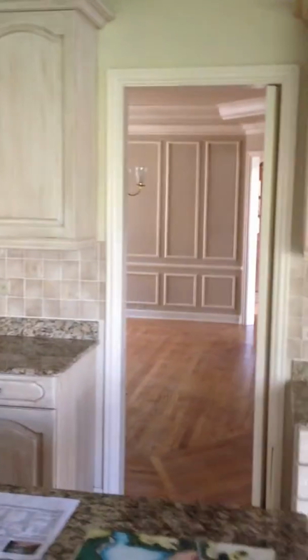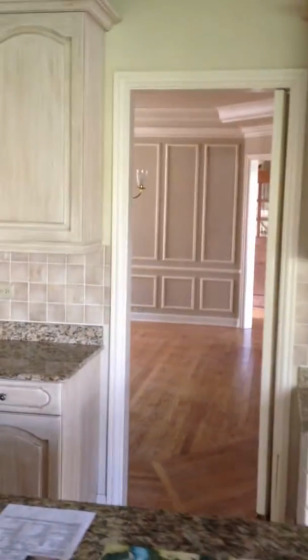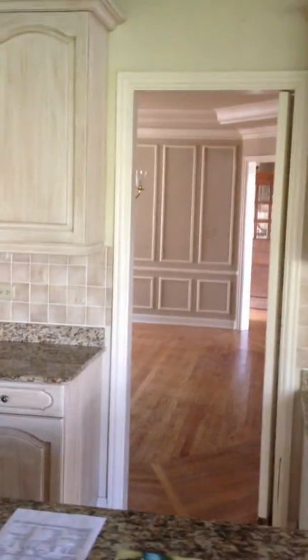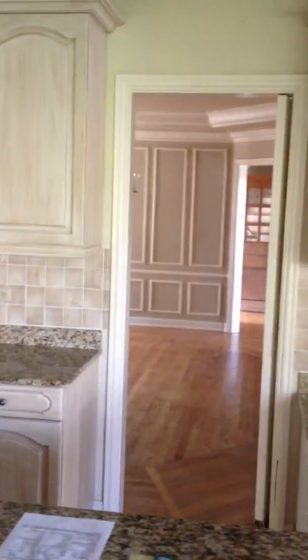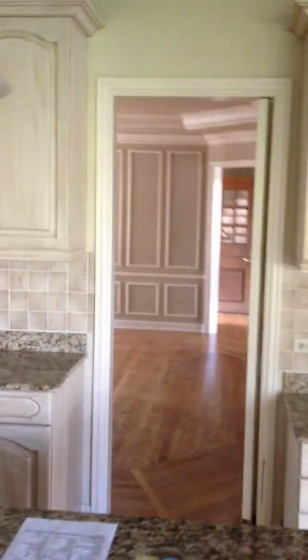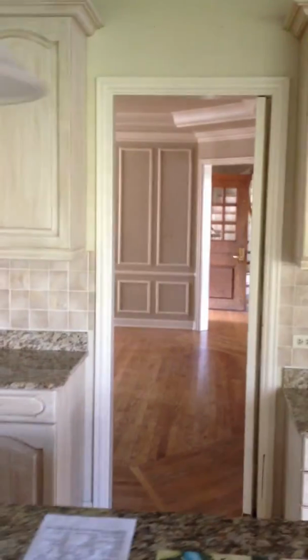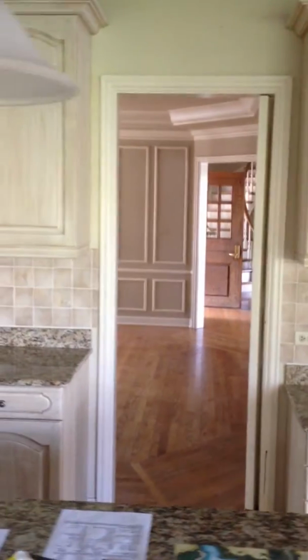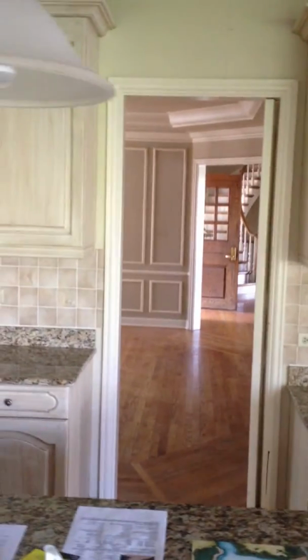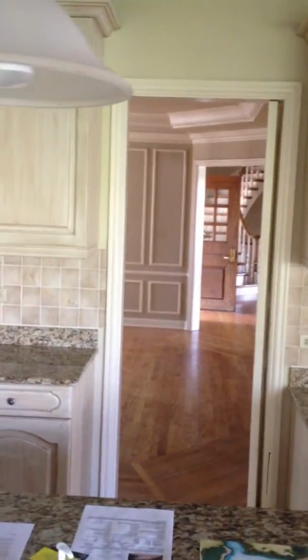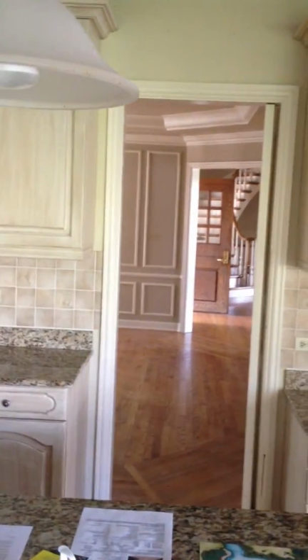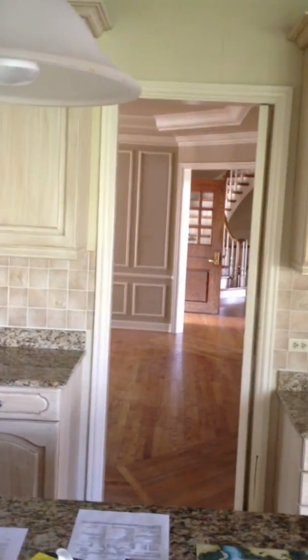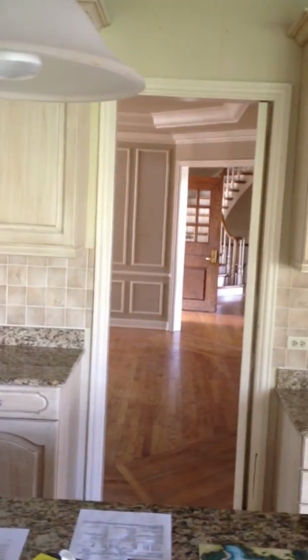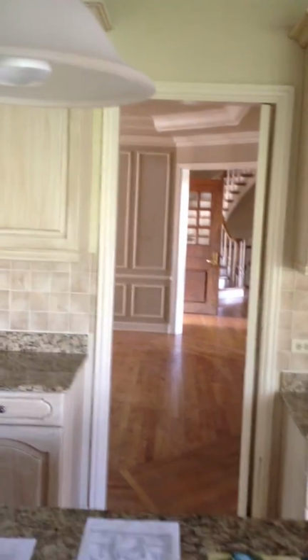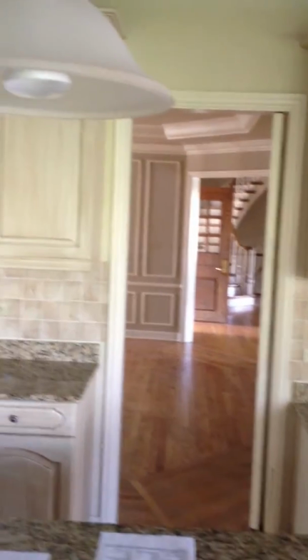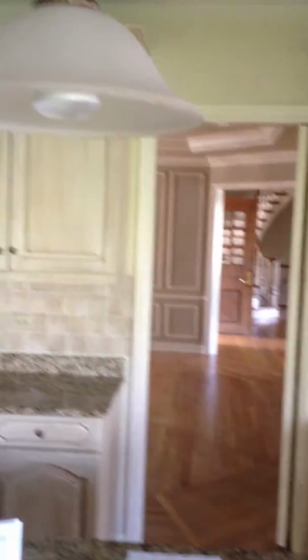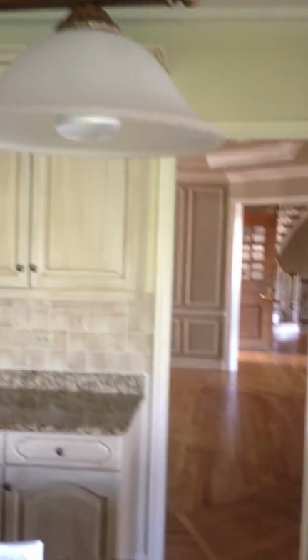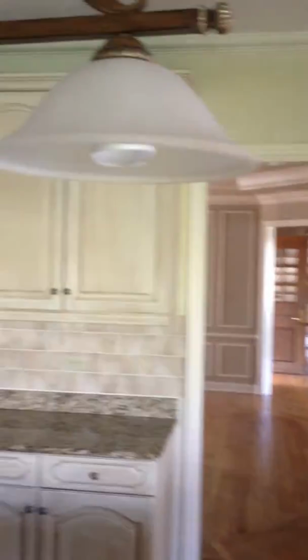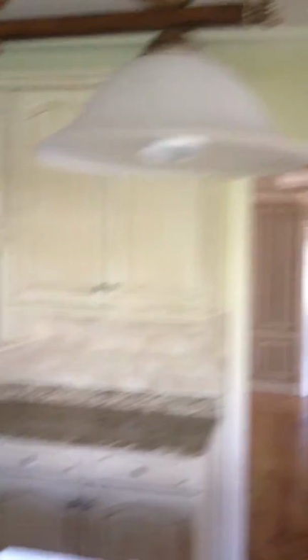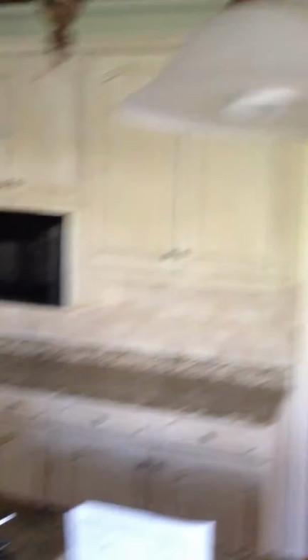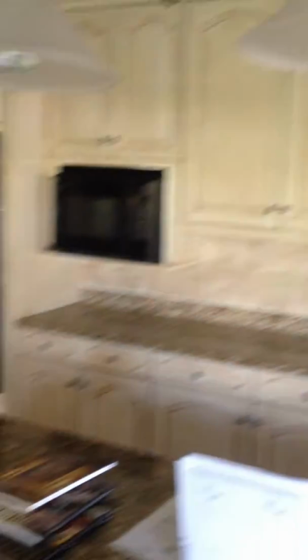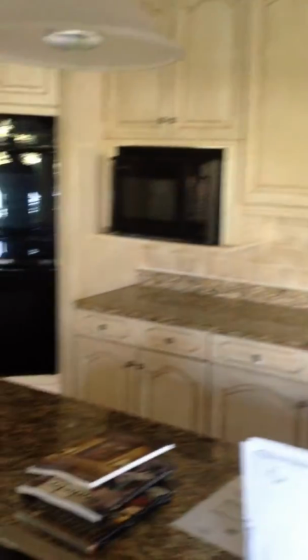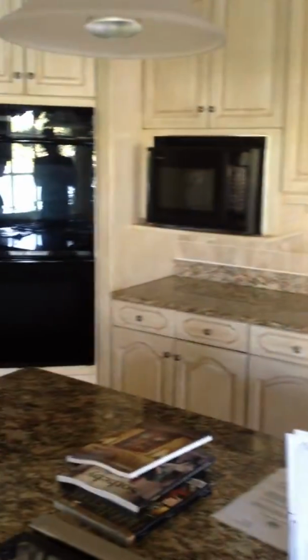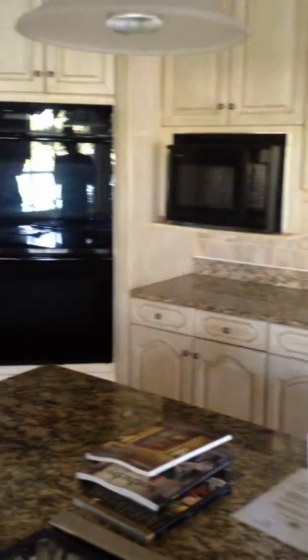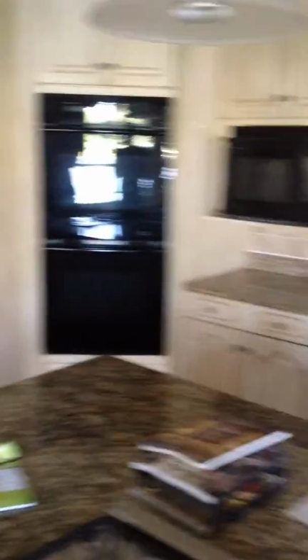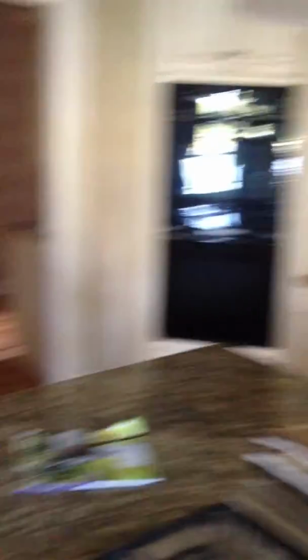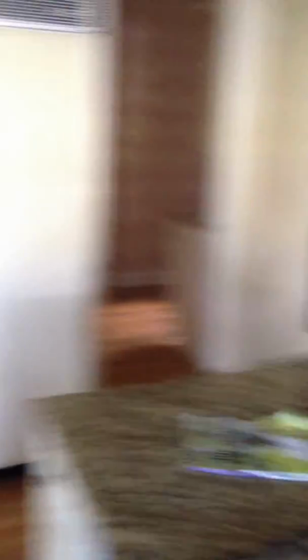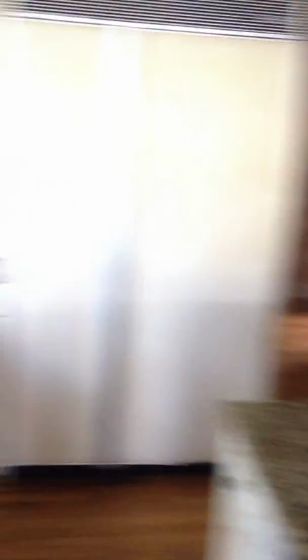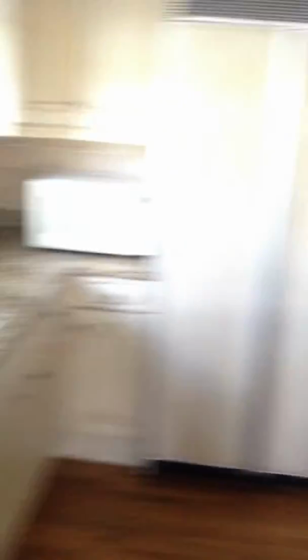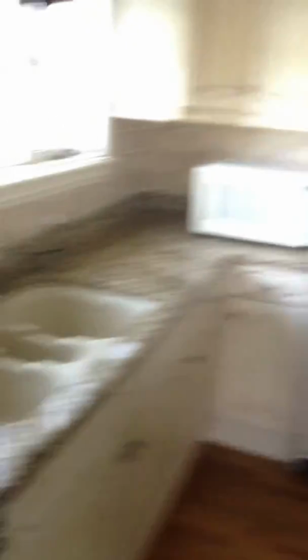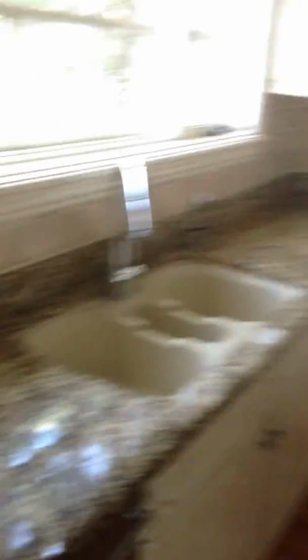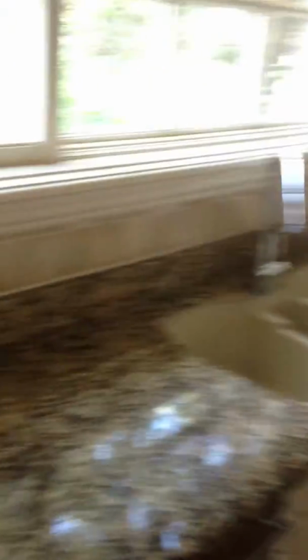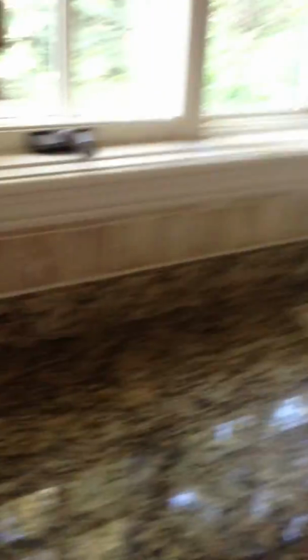The master bedroom is down there. There's a crack here, but it's just a crack — it could be a hairline crack.